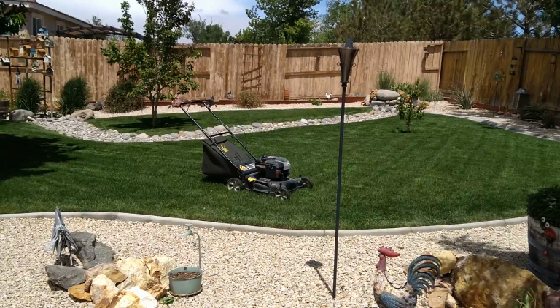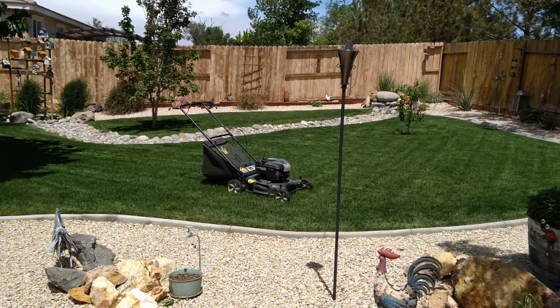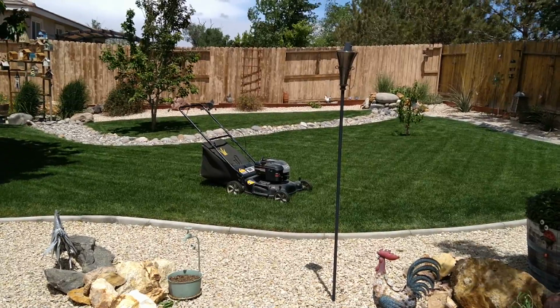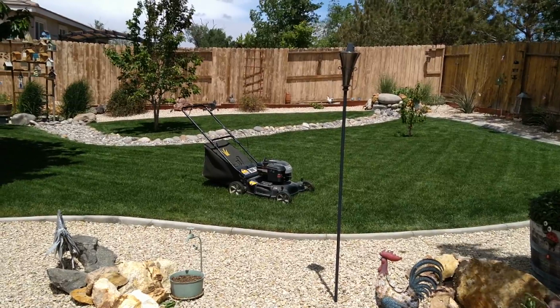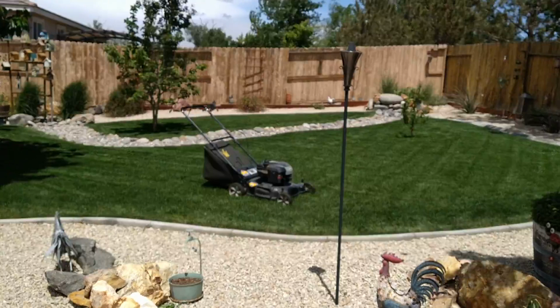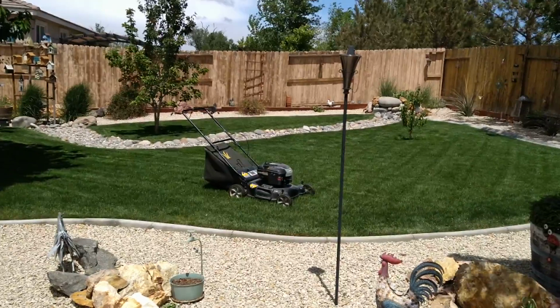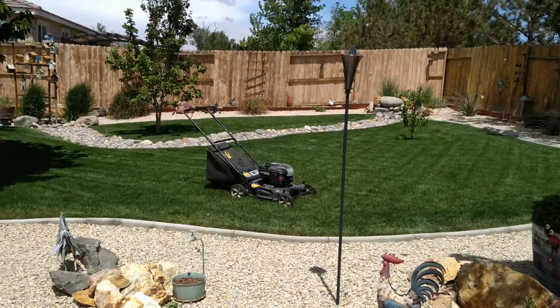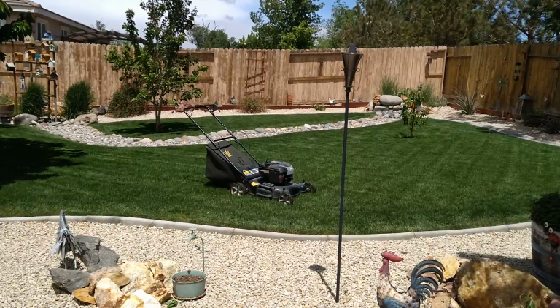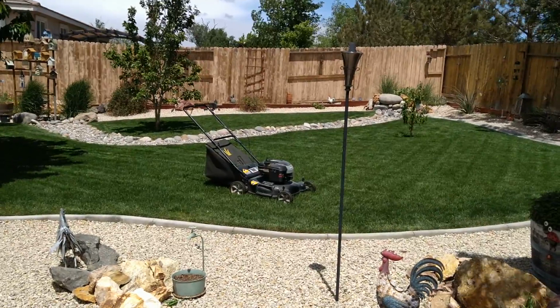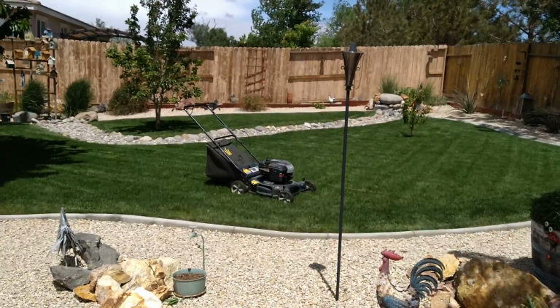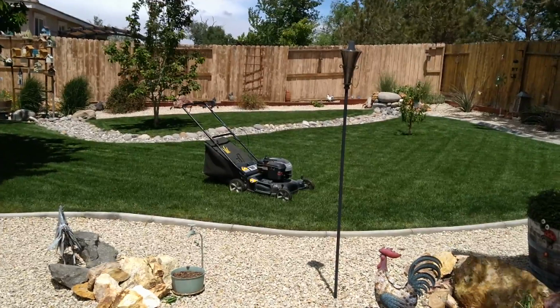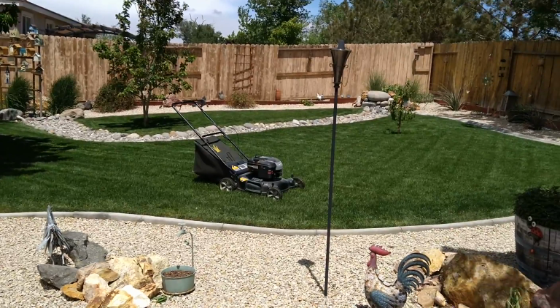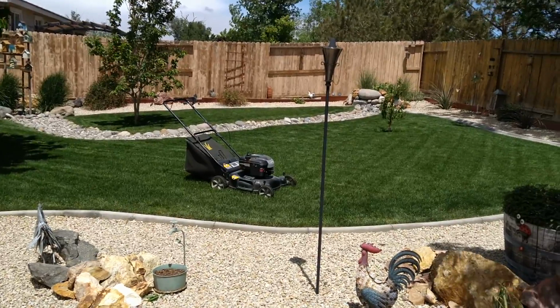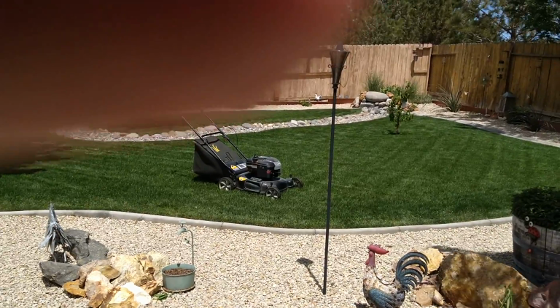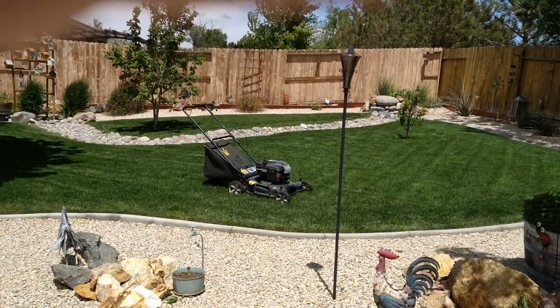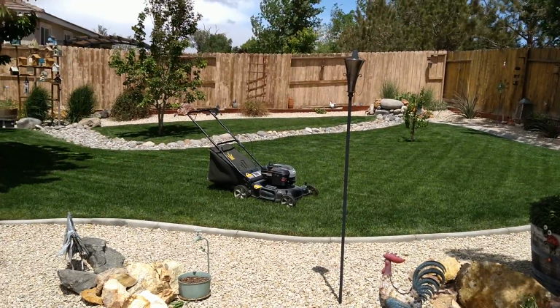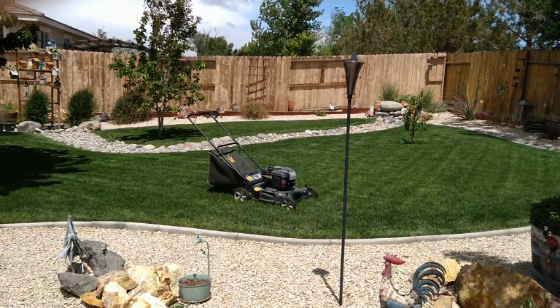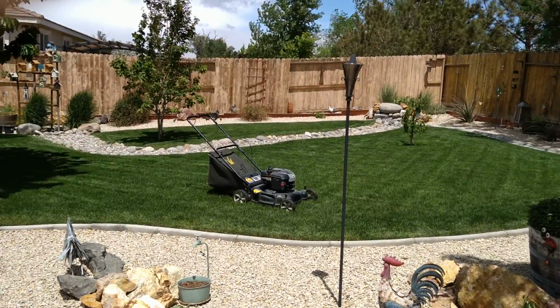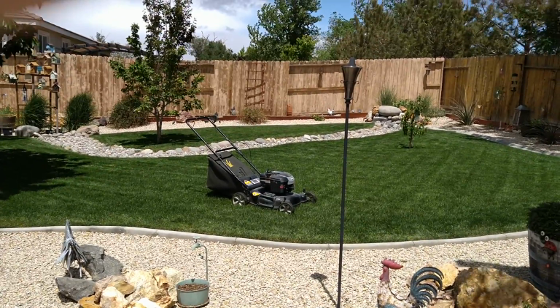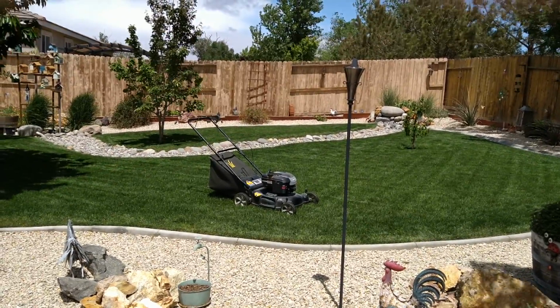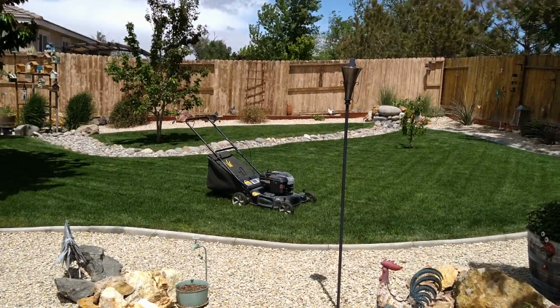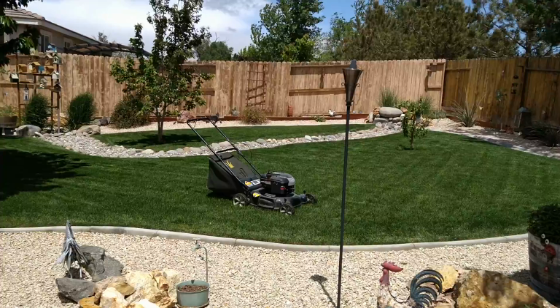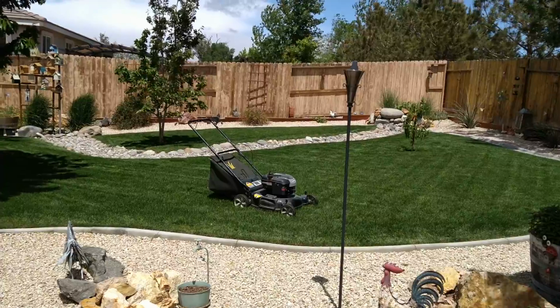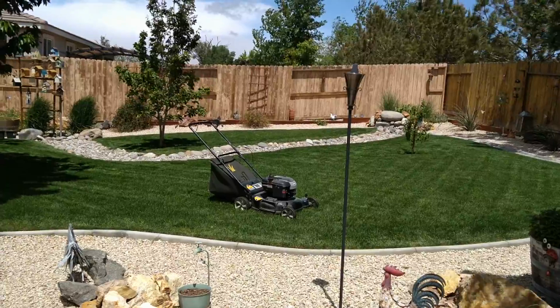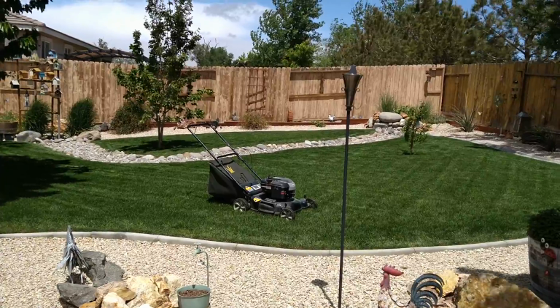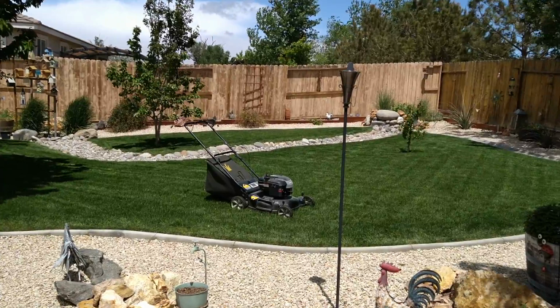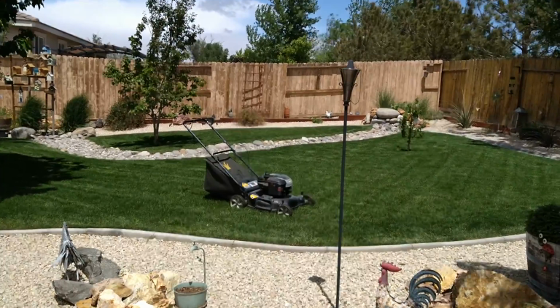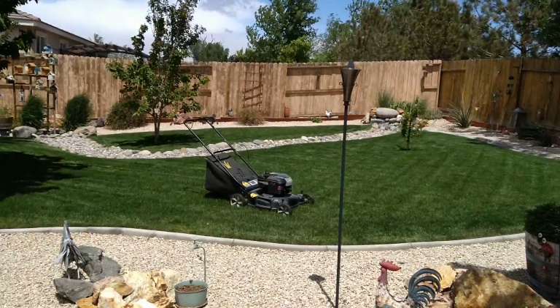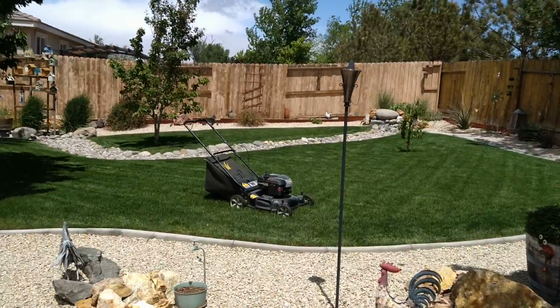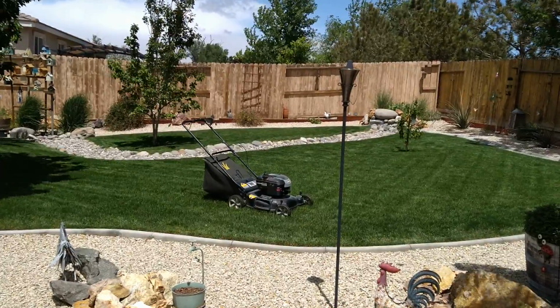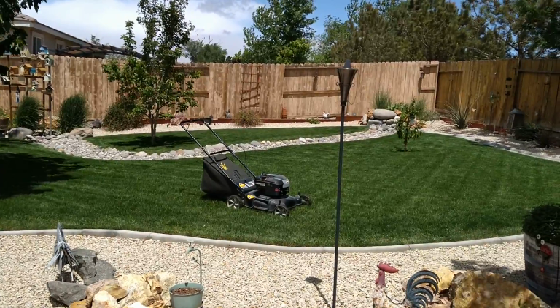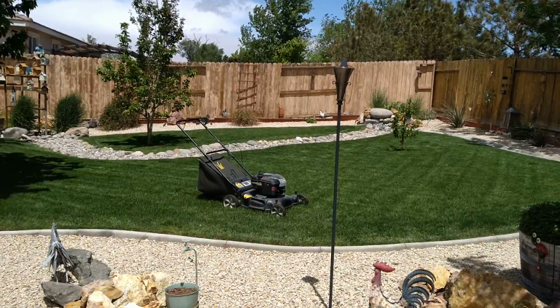Hey there, YouTube. It's Thursday, May 20th, and it's pretty windy out here. So if you're getting a bunch of wind noise, I apologize.